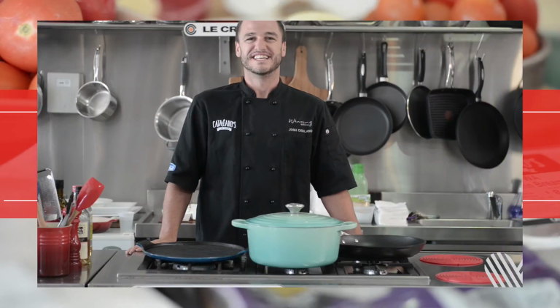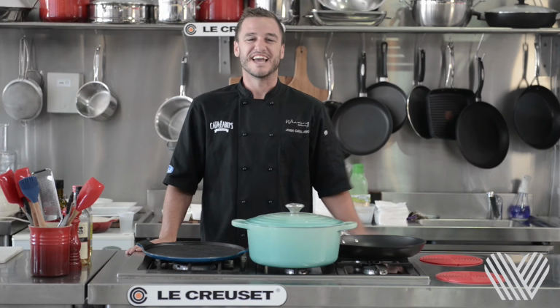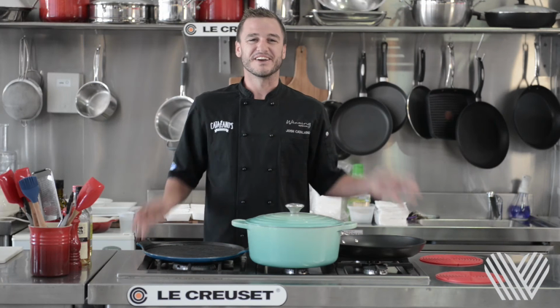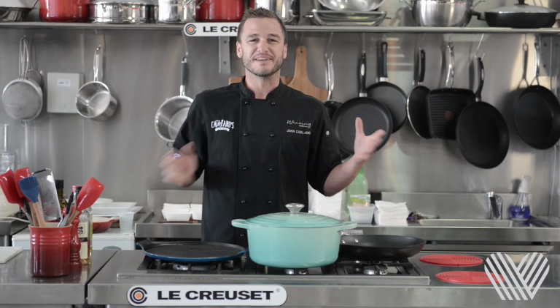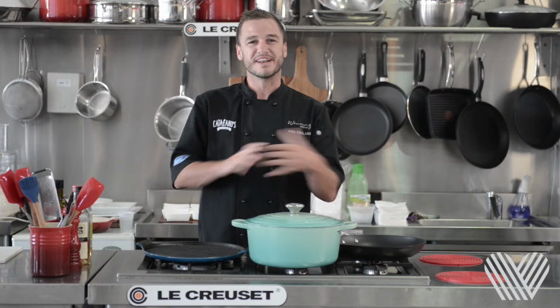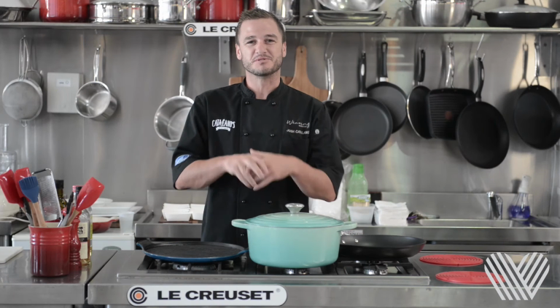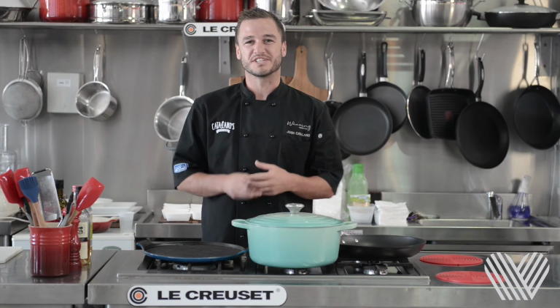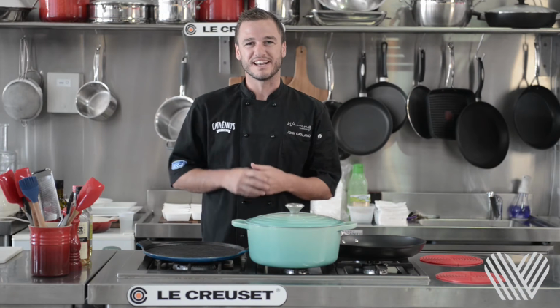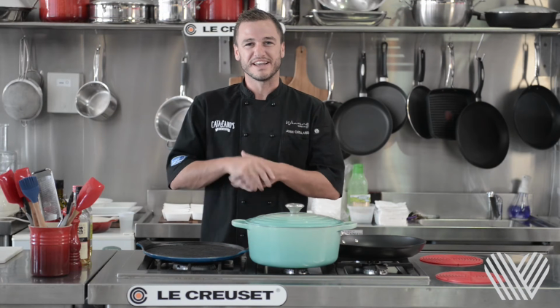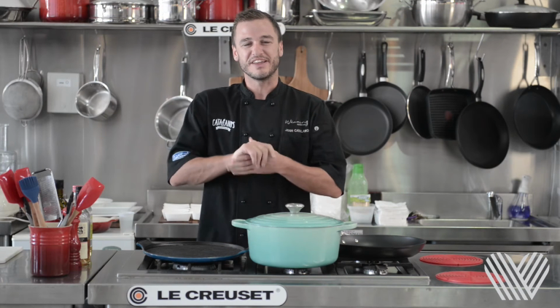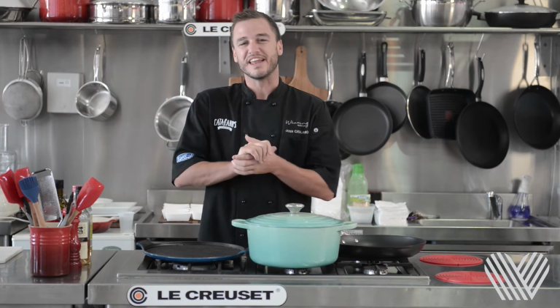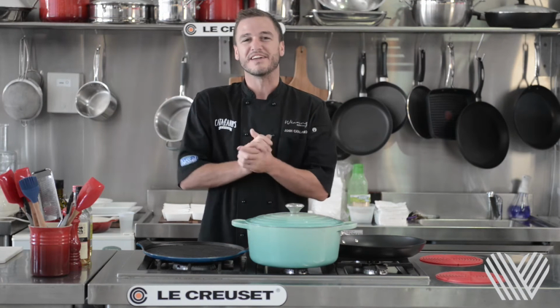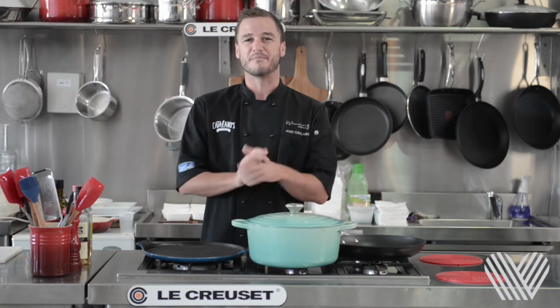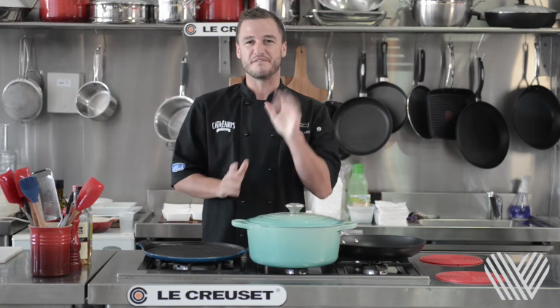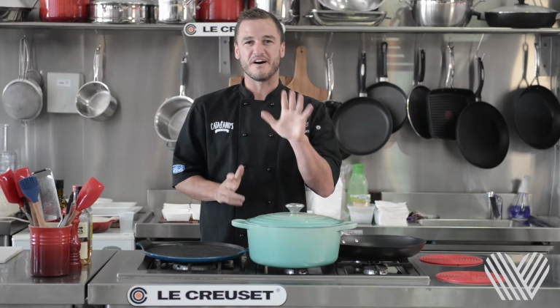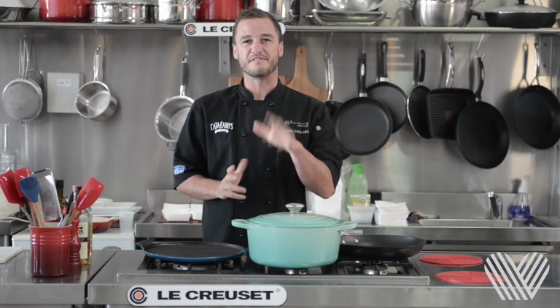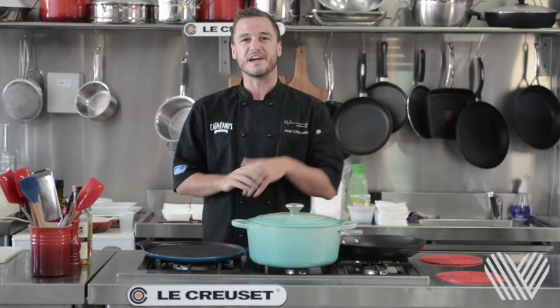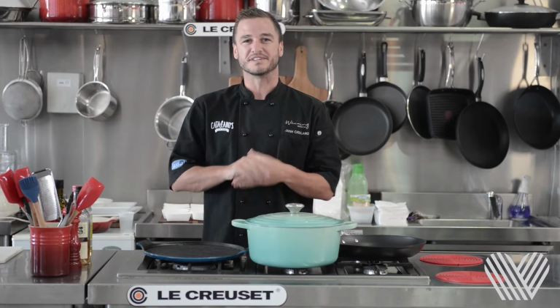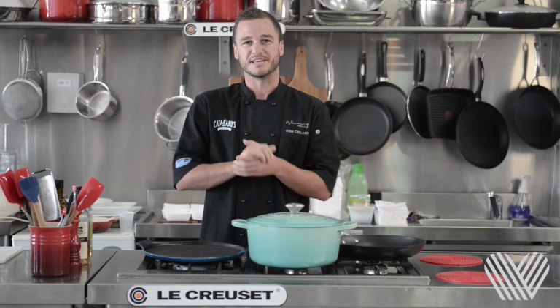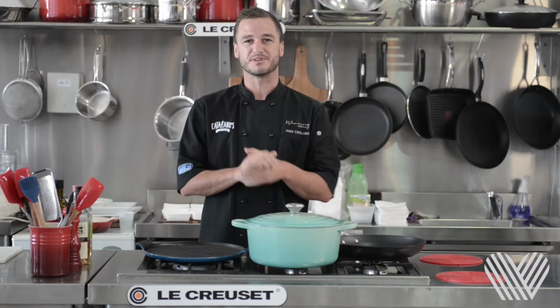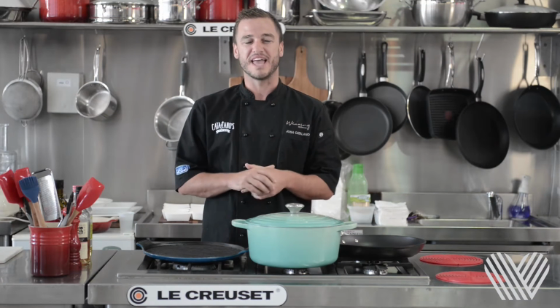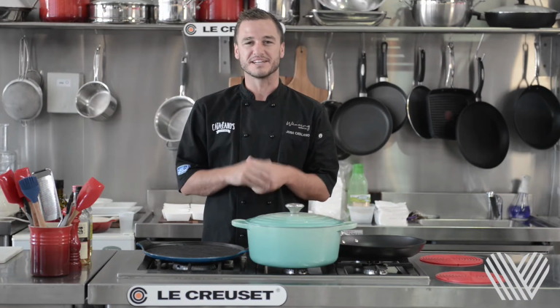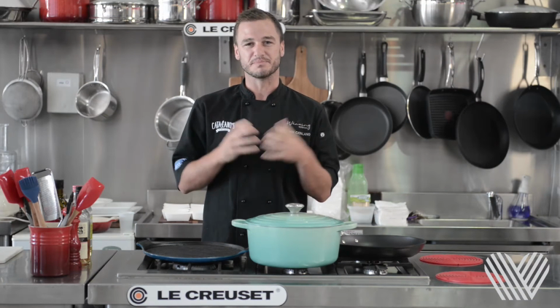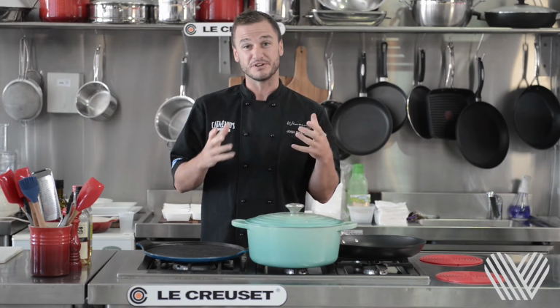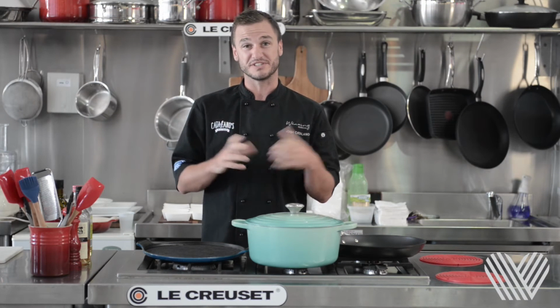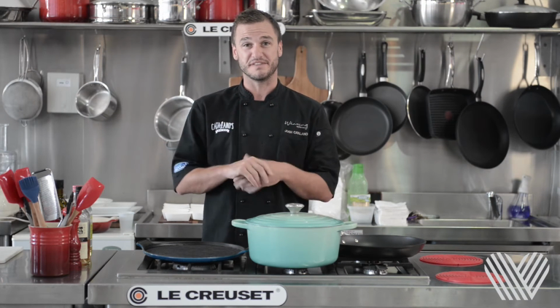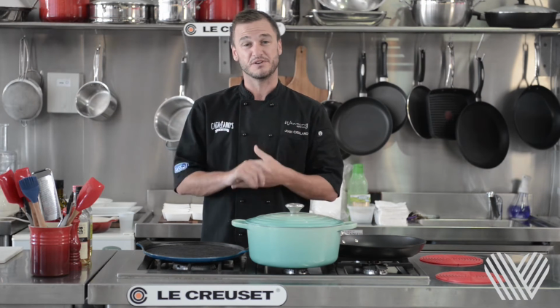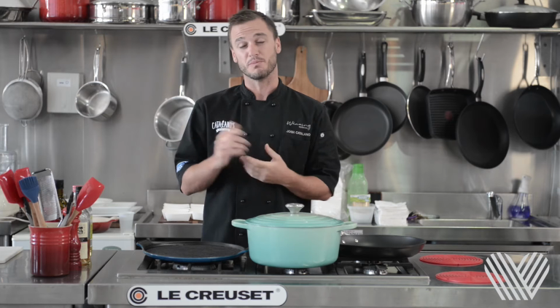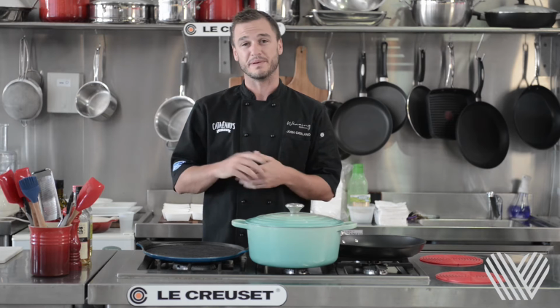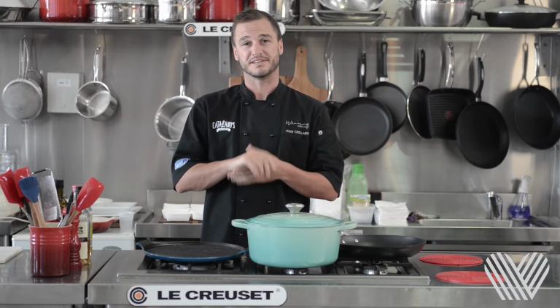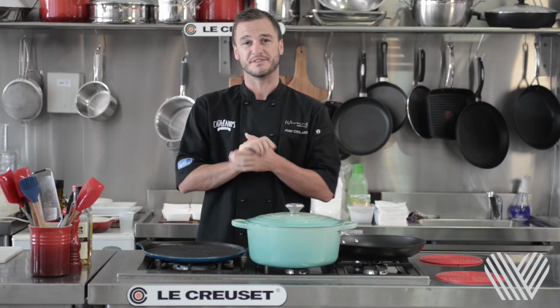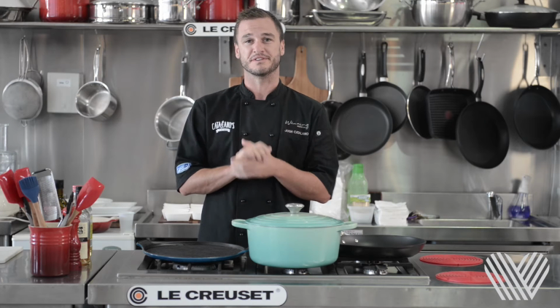How are you going? My name is Josh Catalano and here are my five favourite tips on how to purchase seafood or prepare seafood.